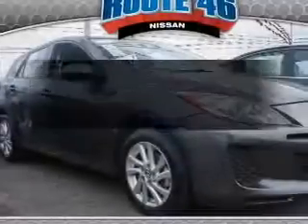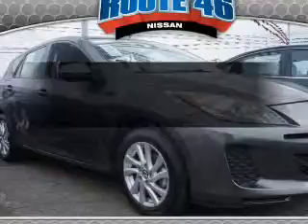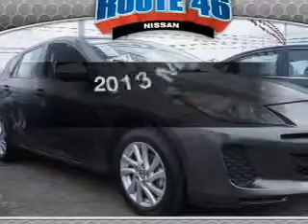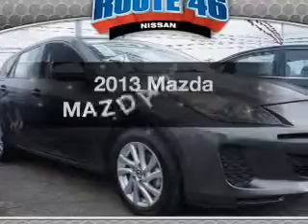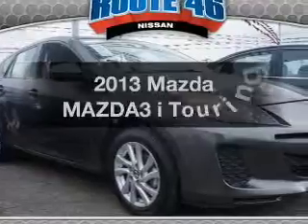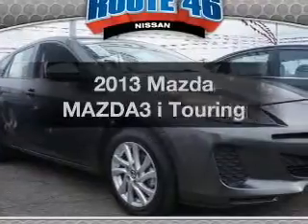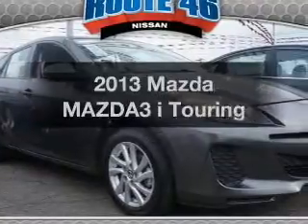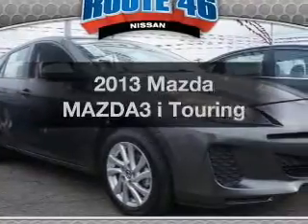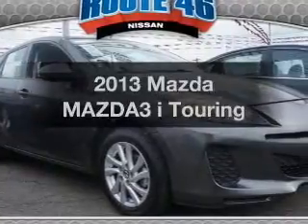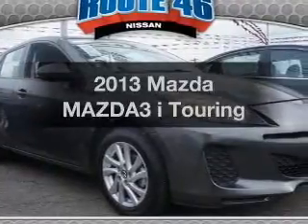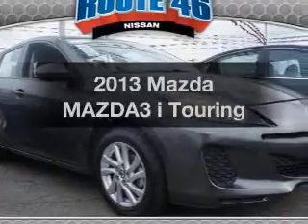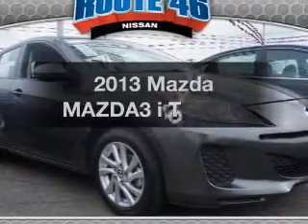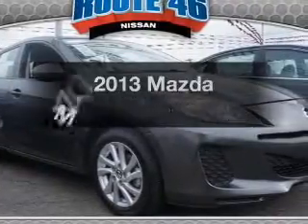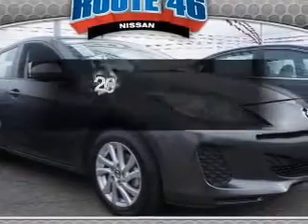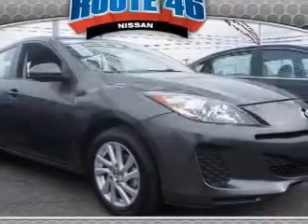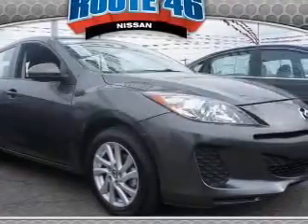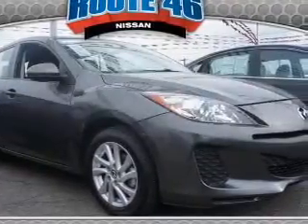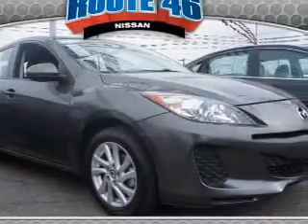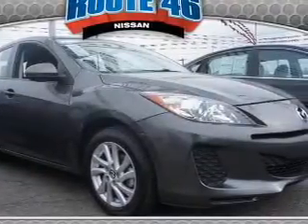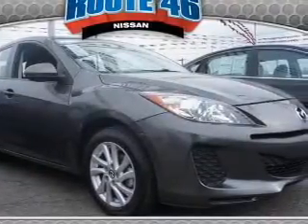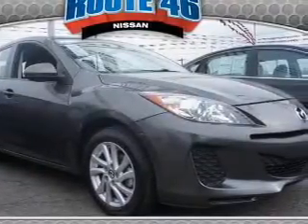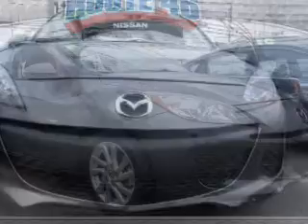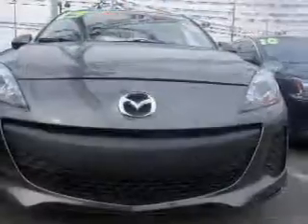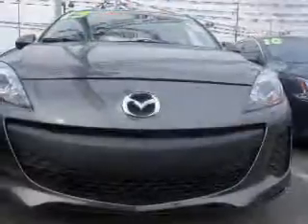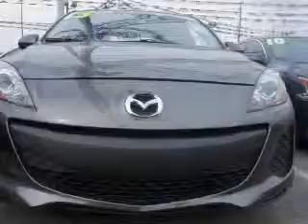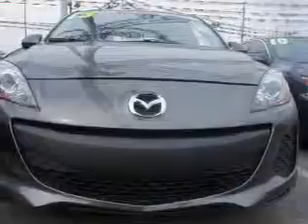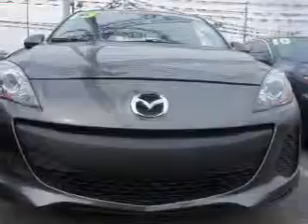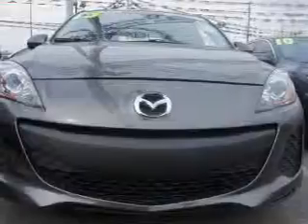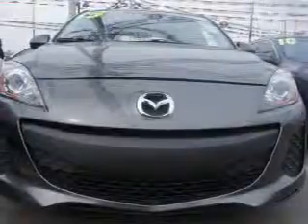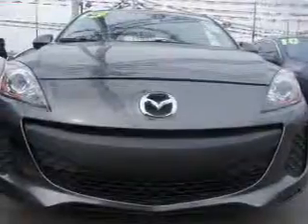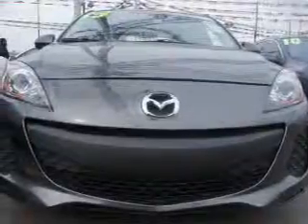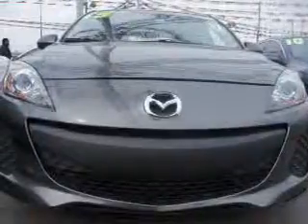Get noticed in this 2013 Mazda Mazda 3. If you're looking for a first-rate auto, this one could be yours today.